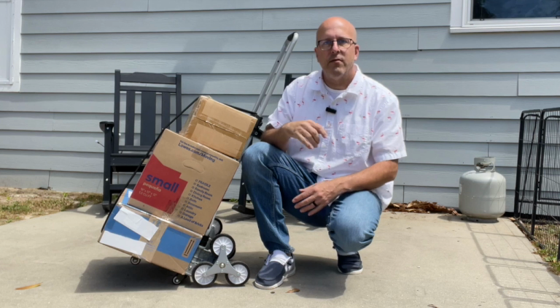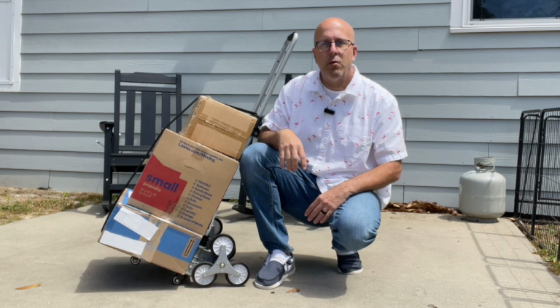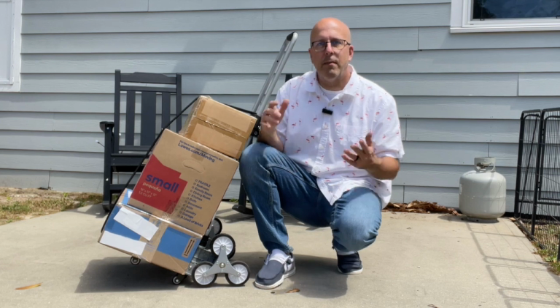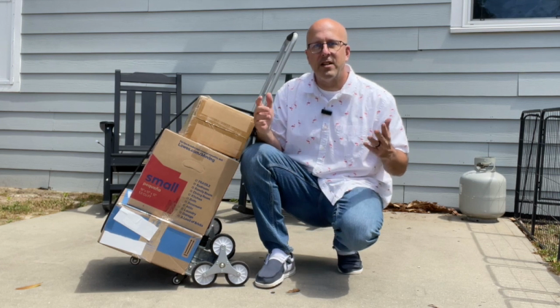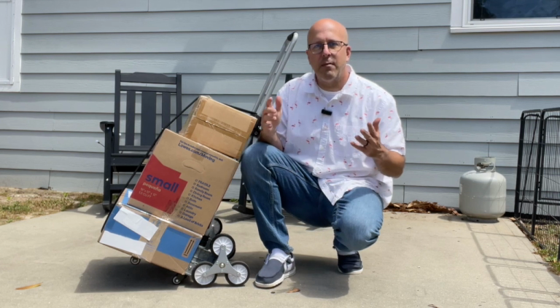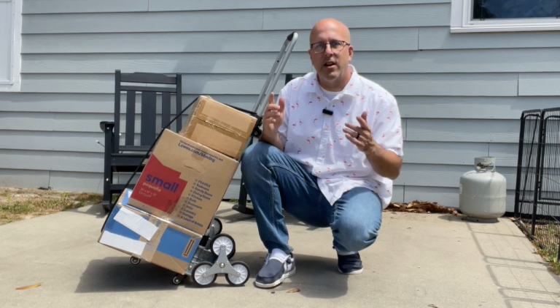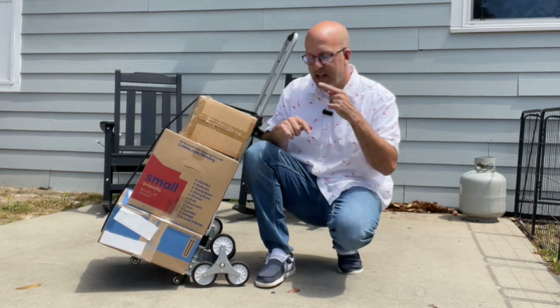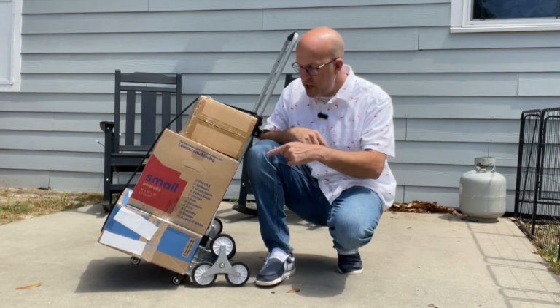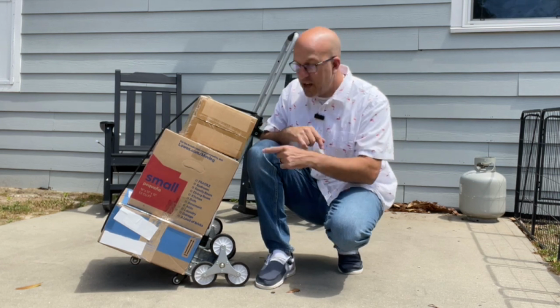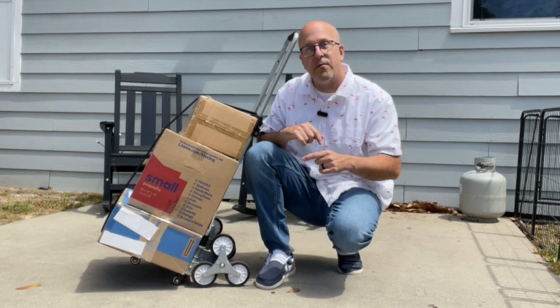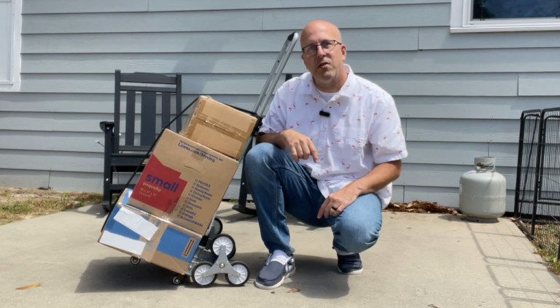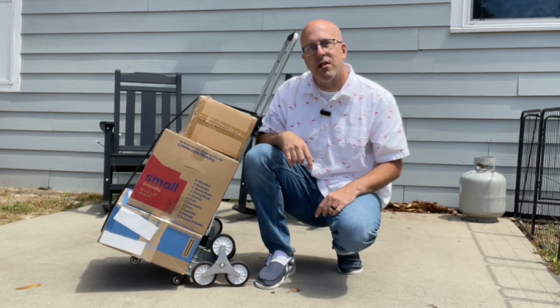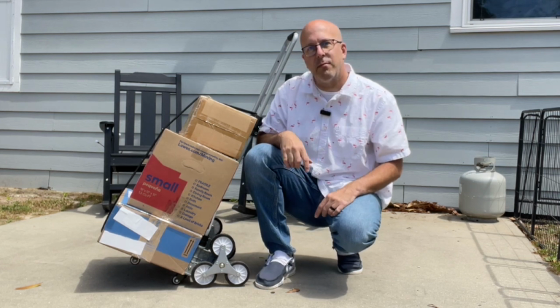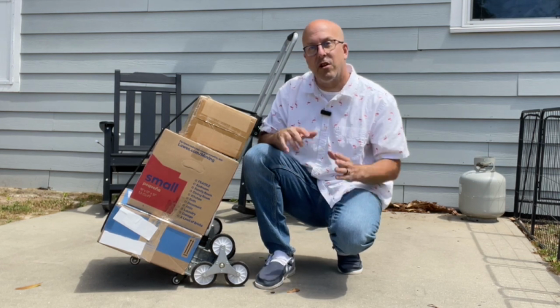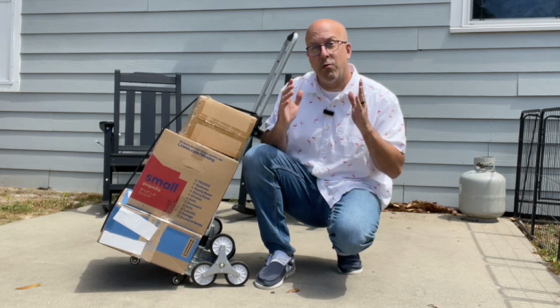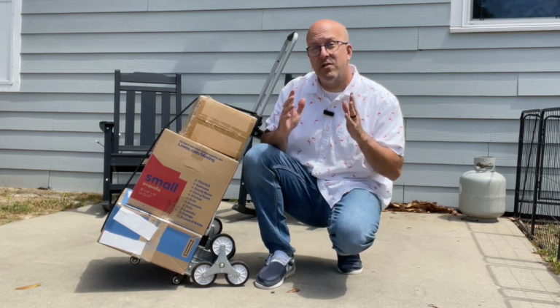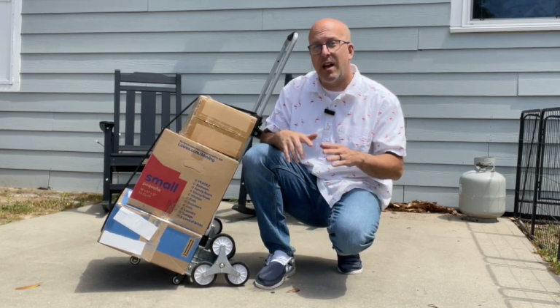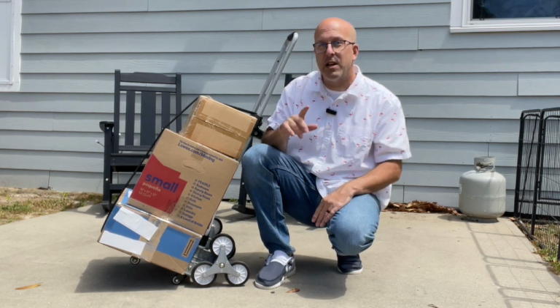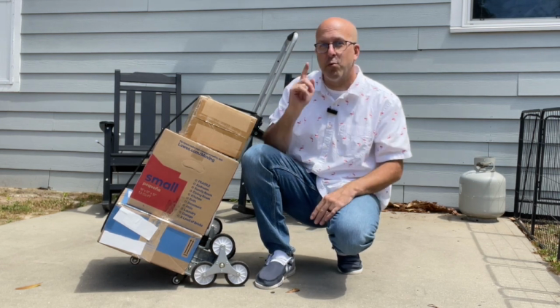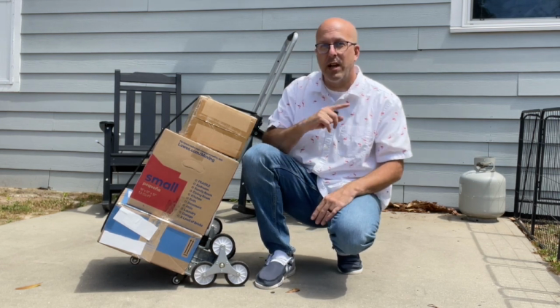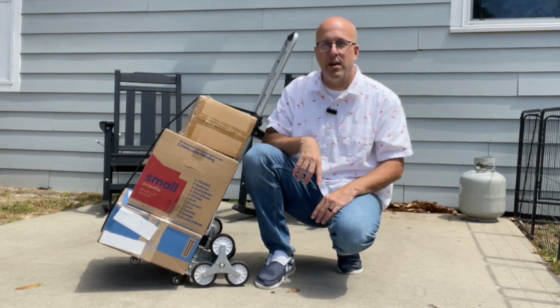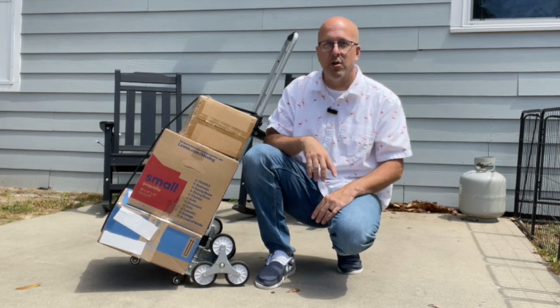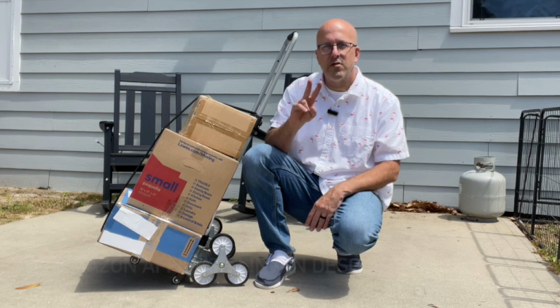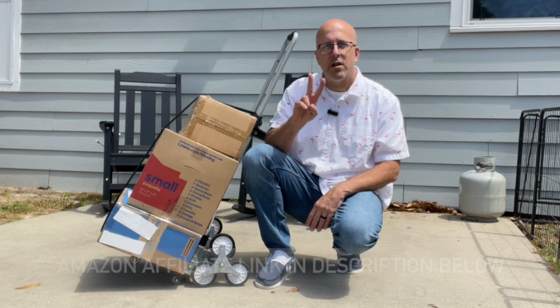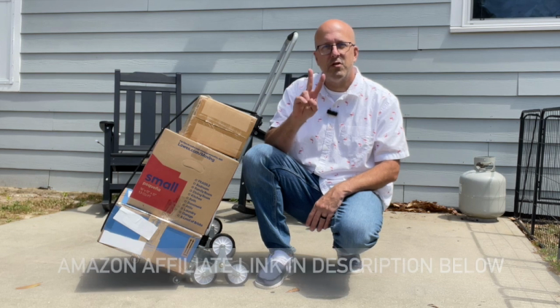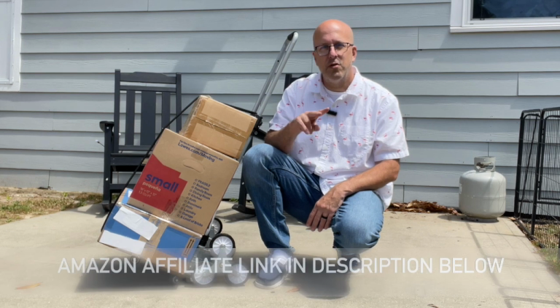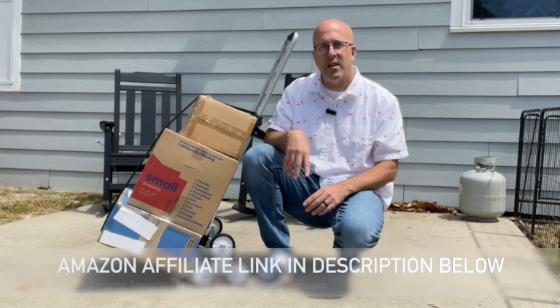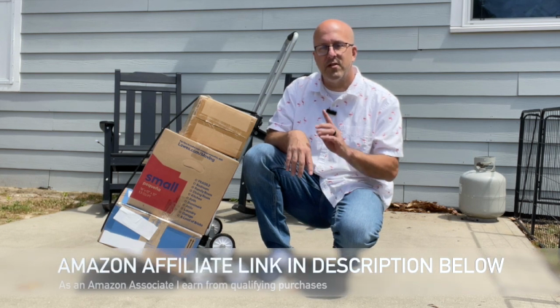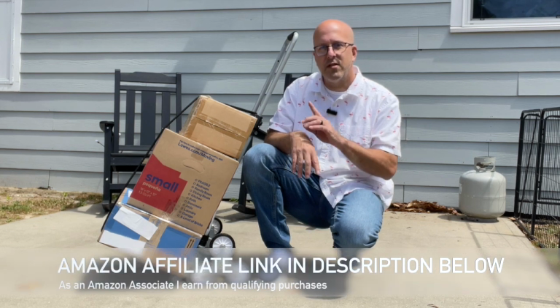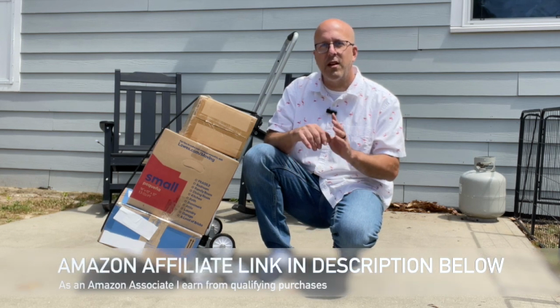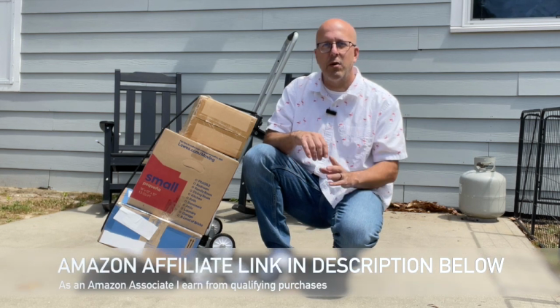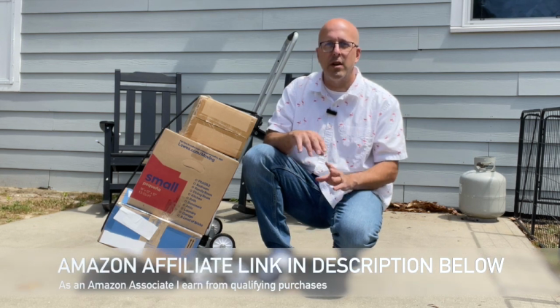Hey everyone, welcome back to the campground. Let's check out this Weber stair climbing cart that we just got because we're getting ready to move. This cart comes in two designs, and this is the lightweight one.